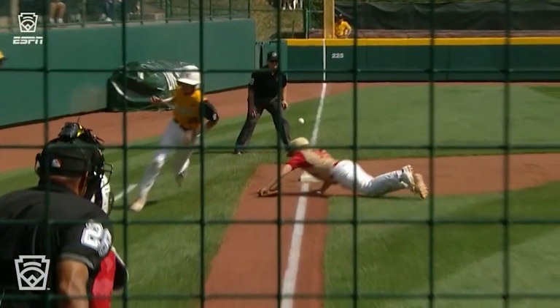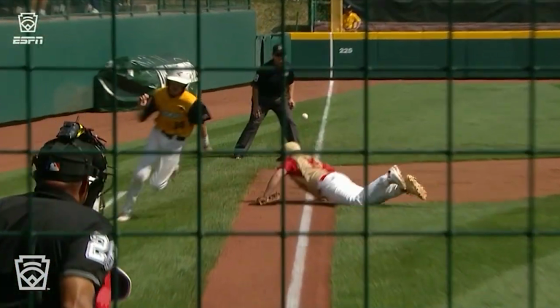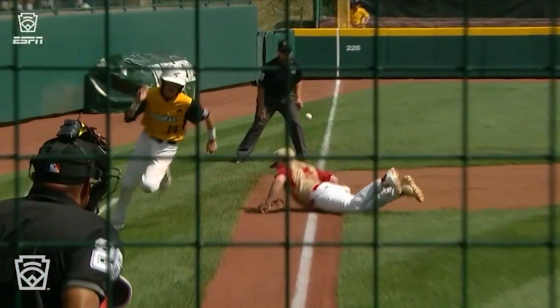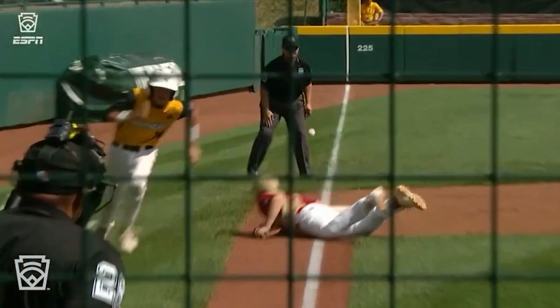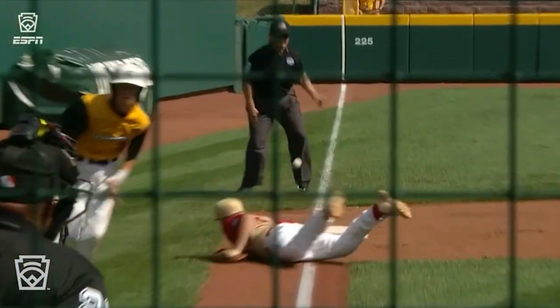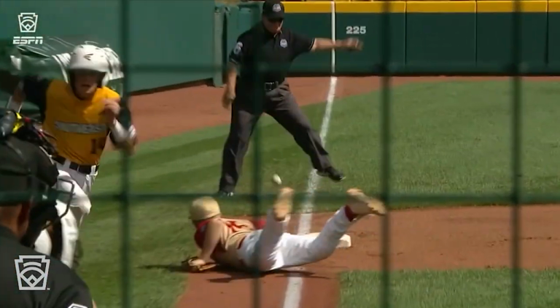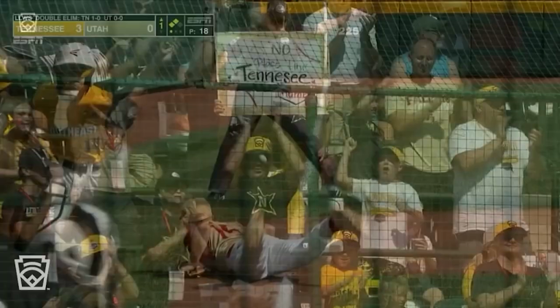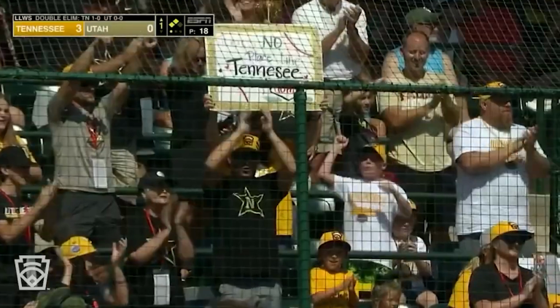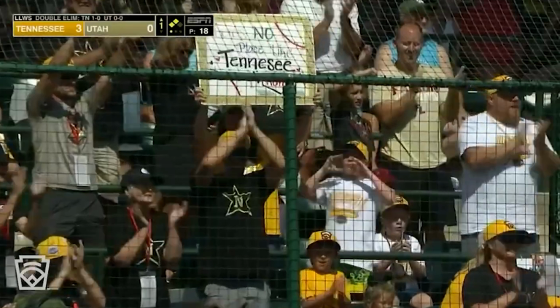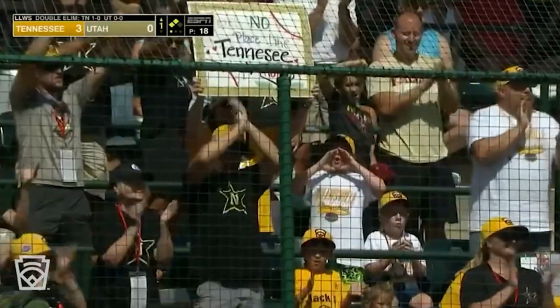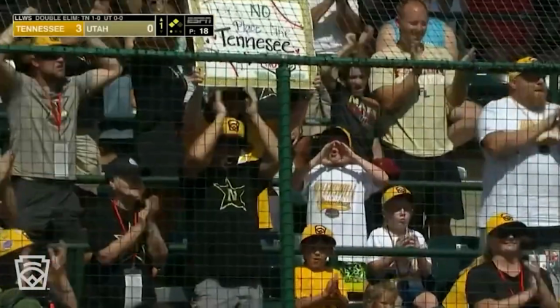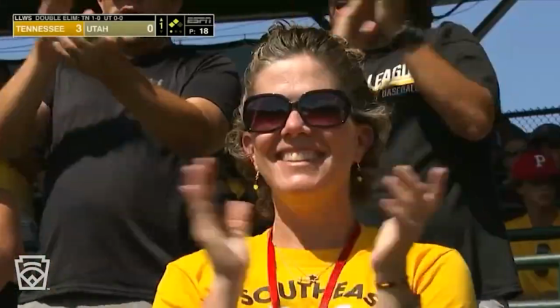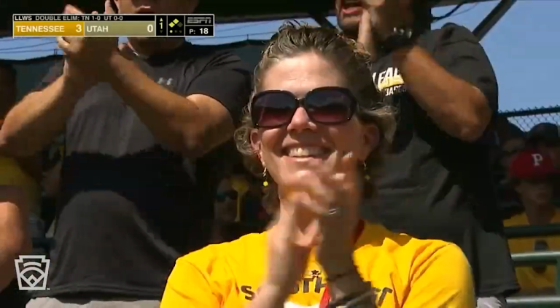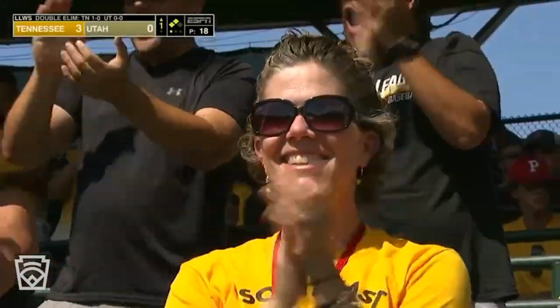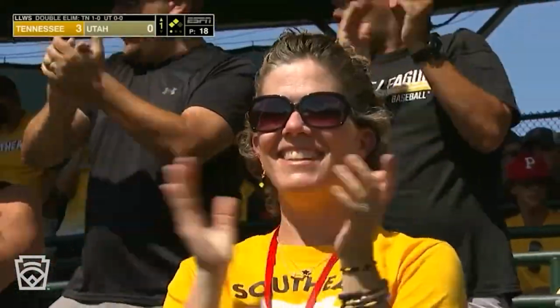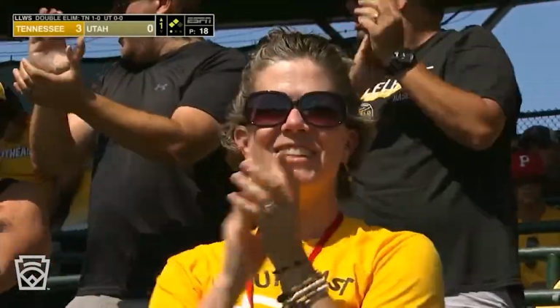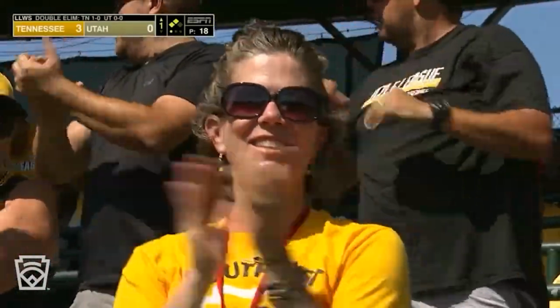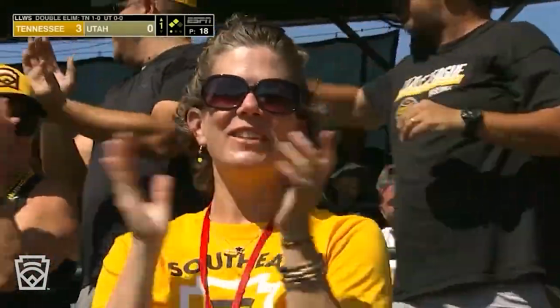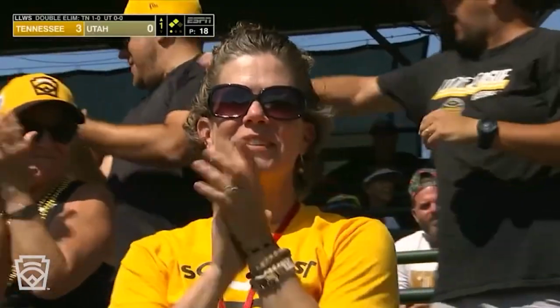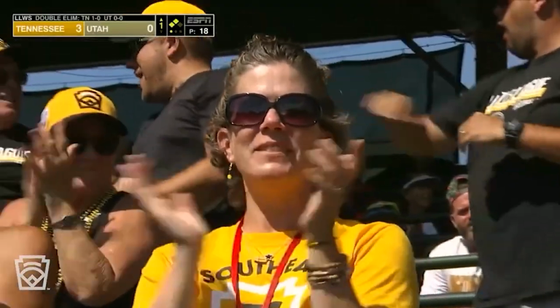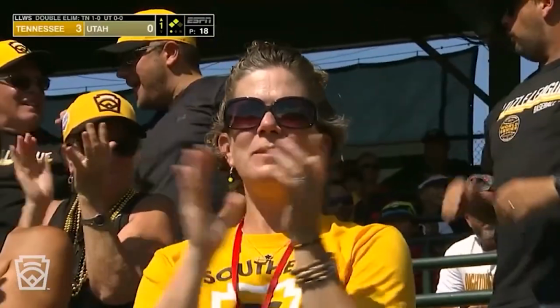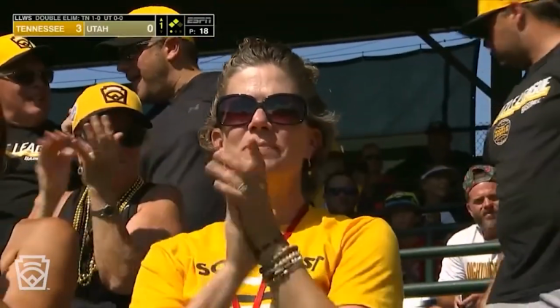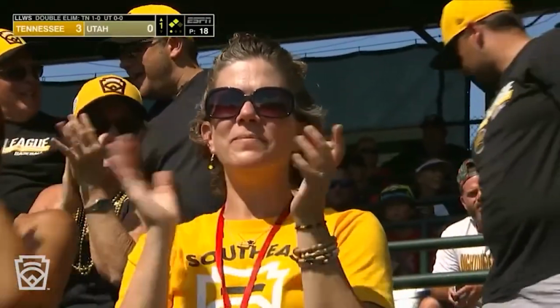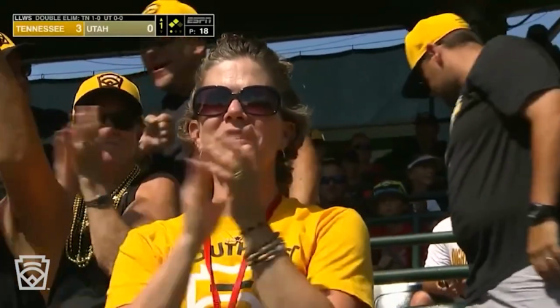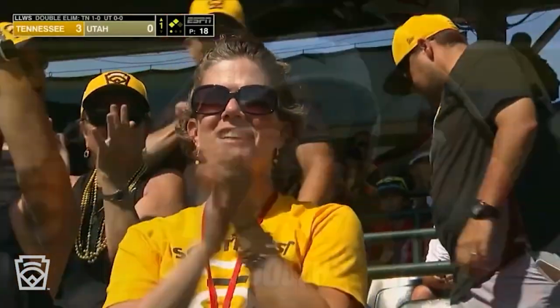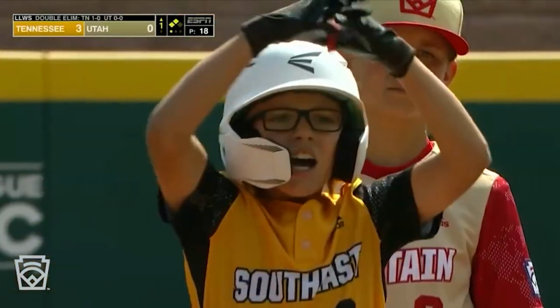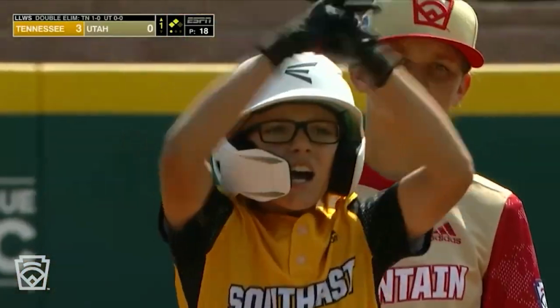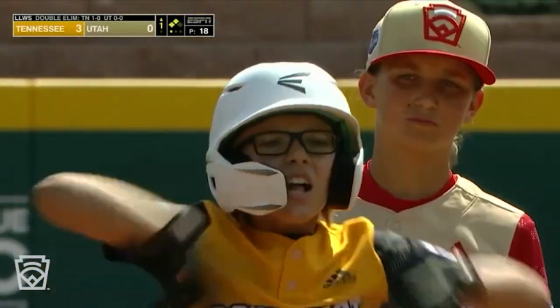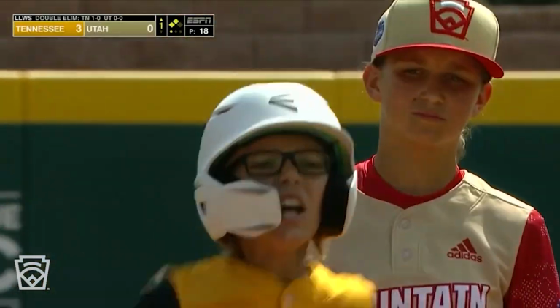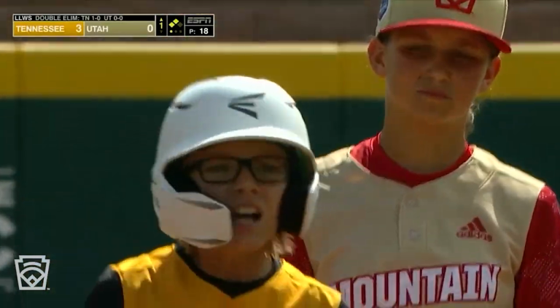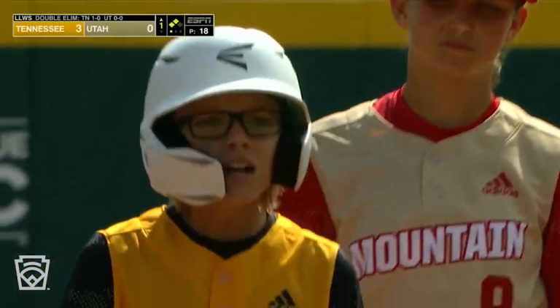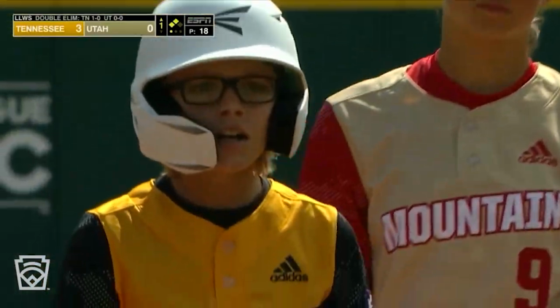Got a name that just kind of sounds hitterish? Nash Carter. You just feel like Nash Carter is going to hit.